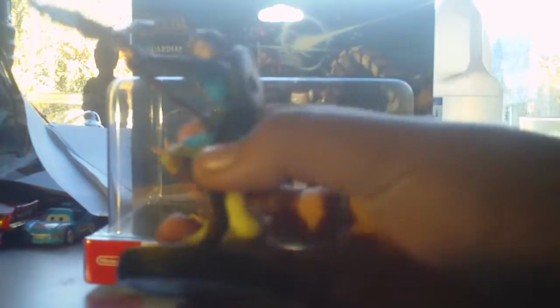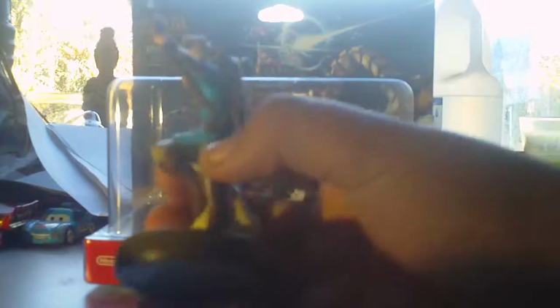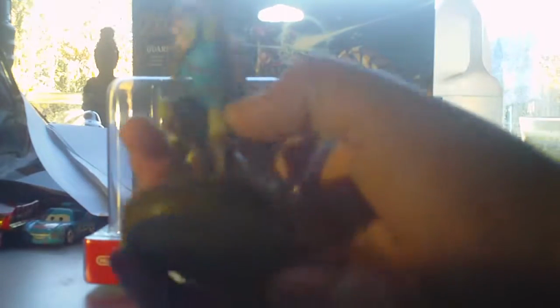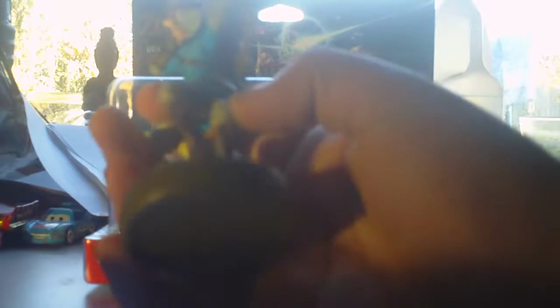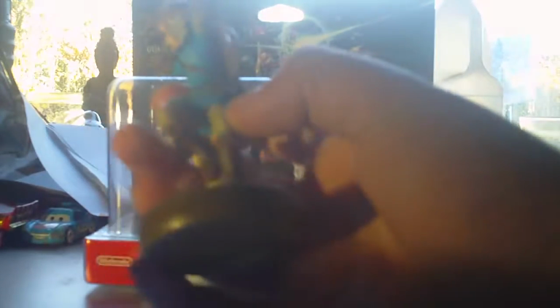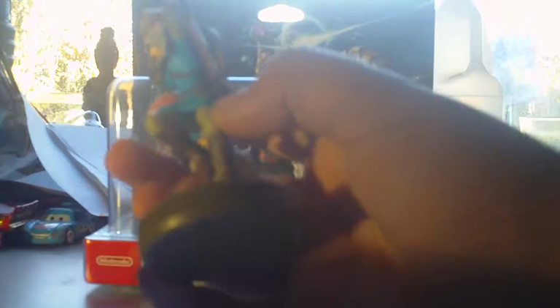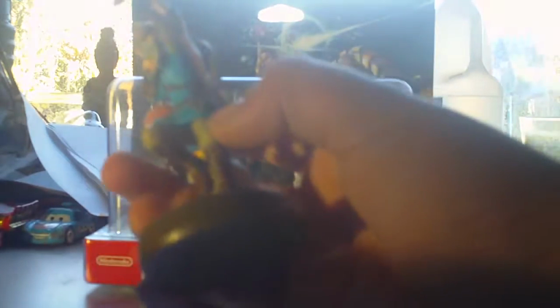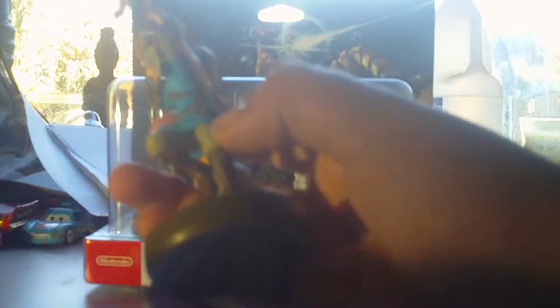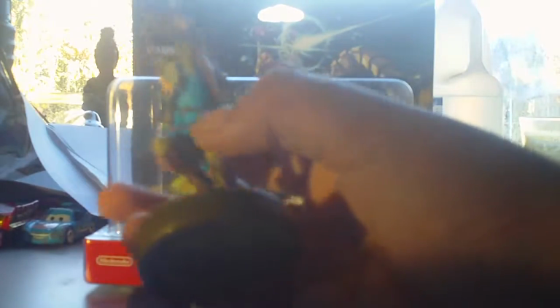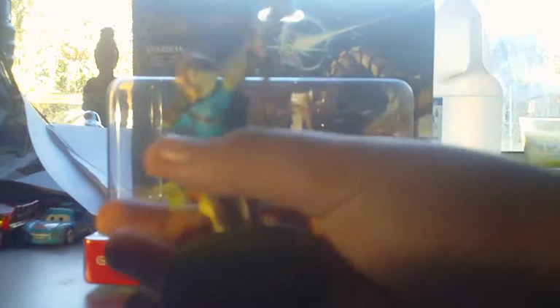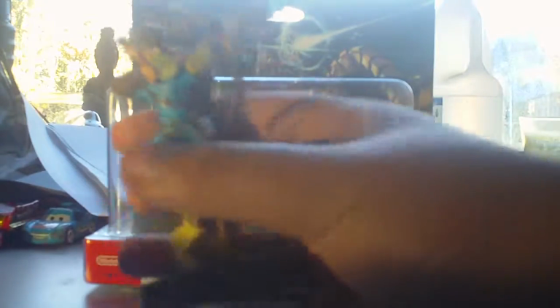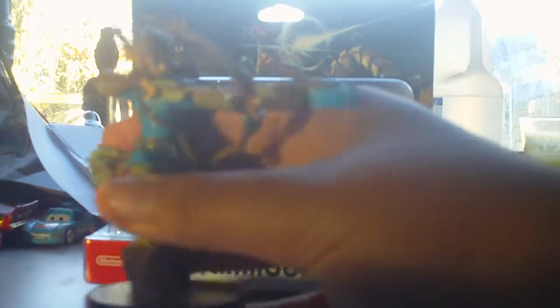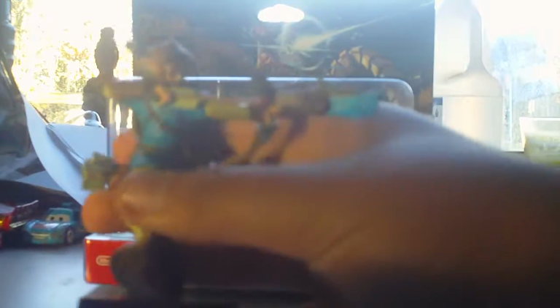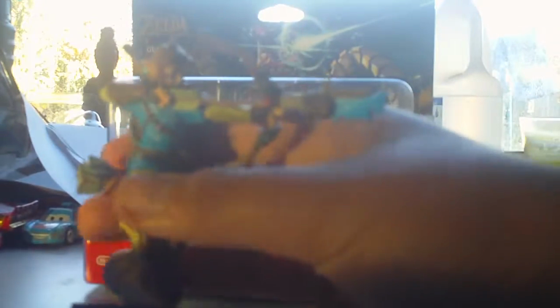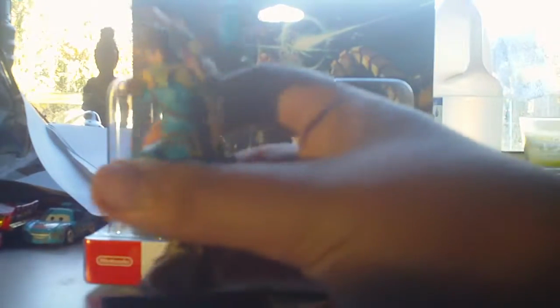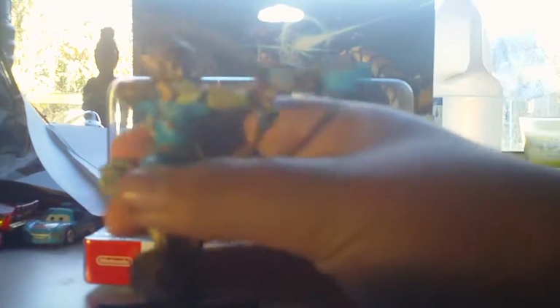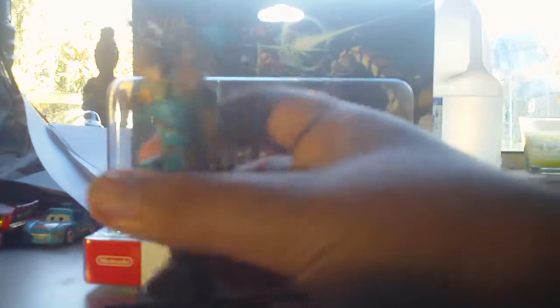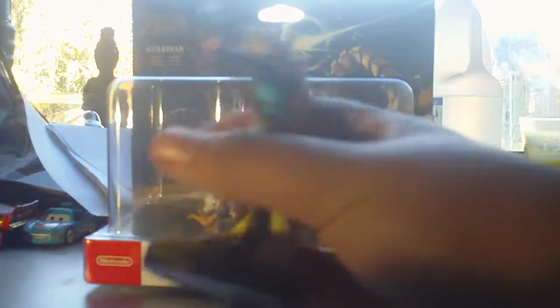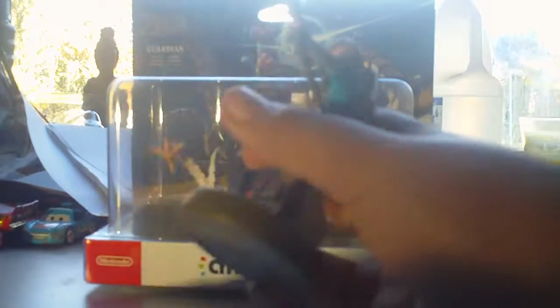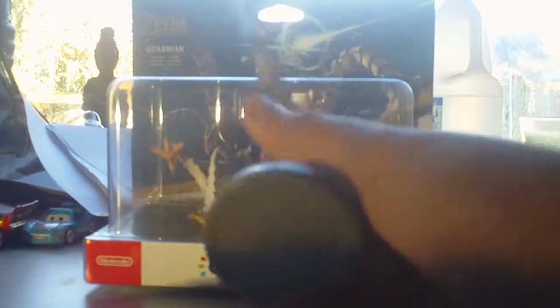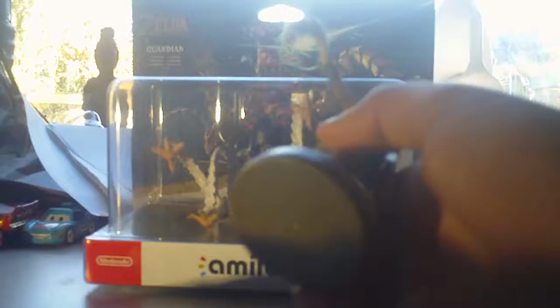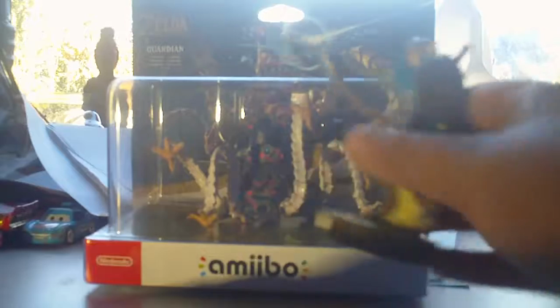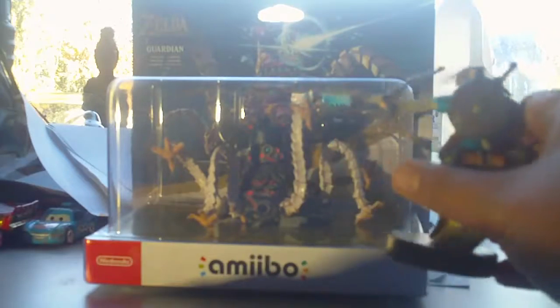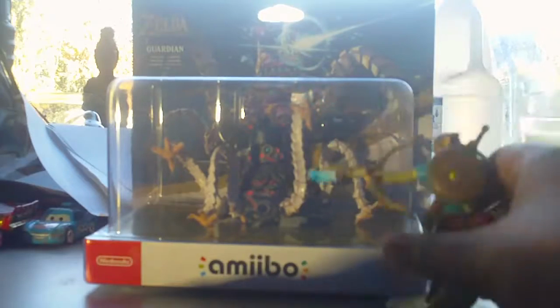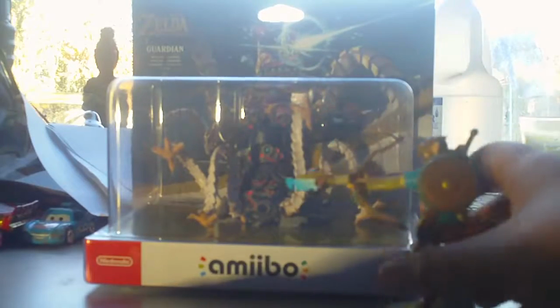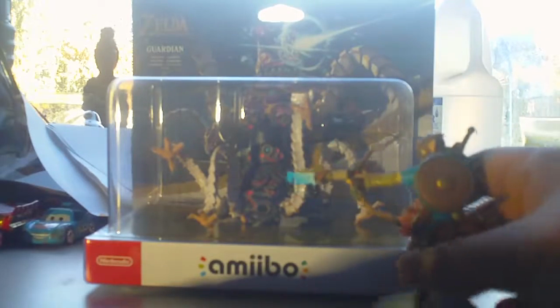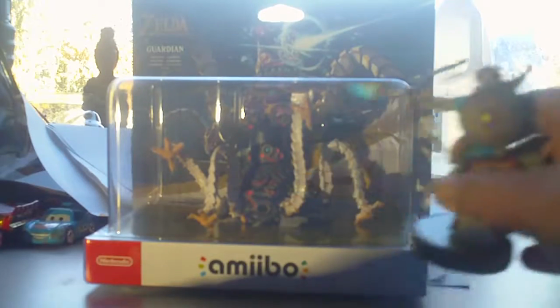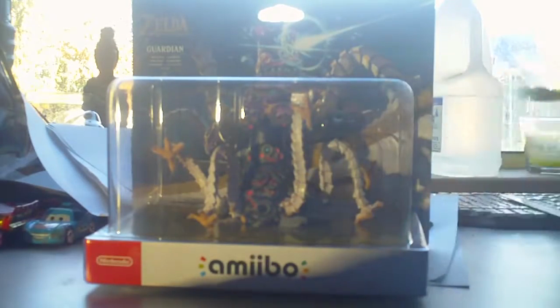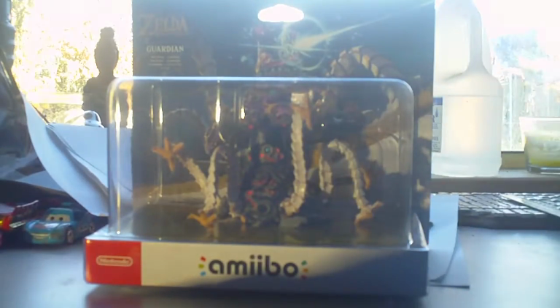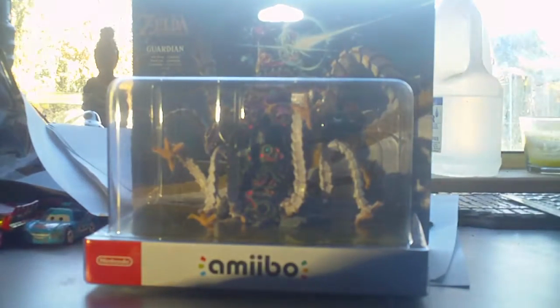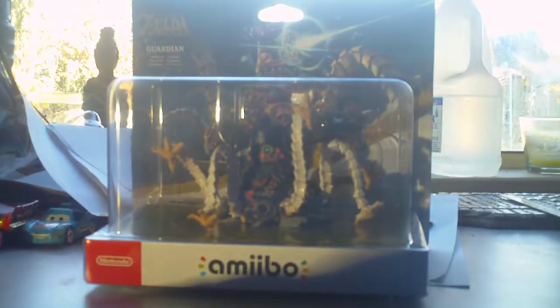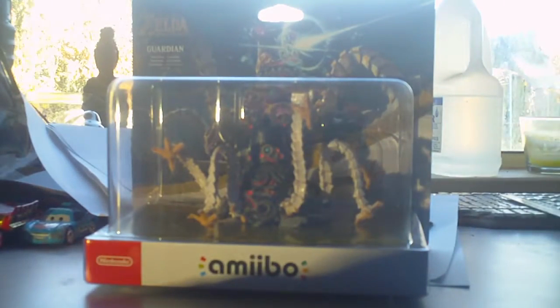You know I've got the Link Amiibo. Now it's time for the Guardian Amiibo.